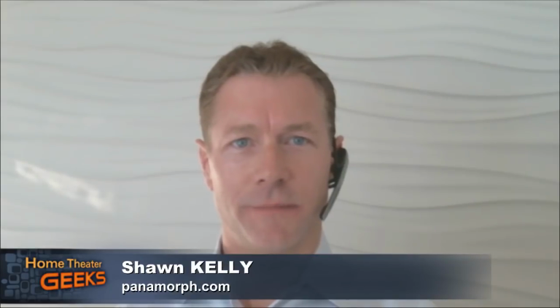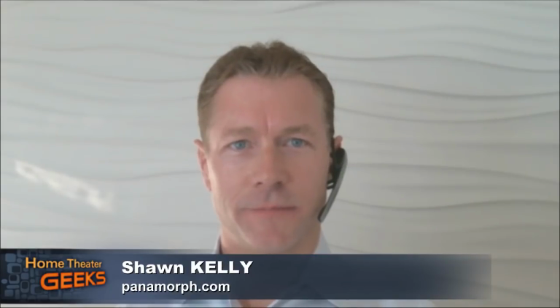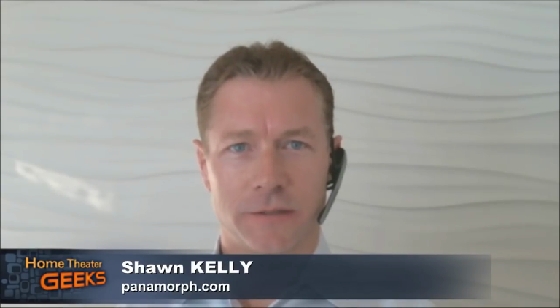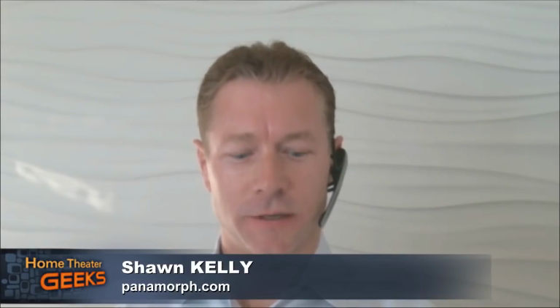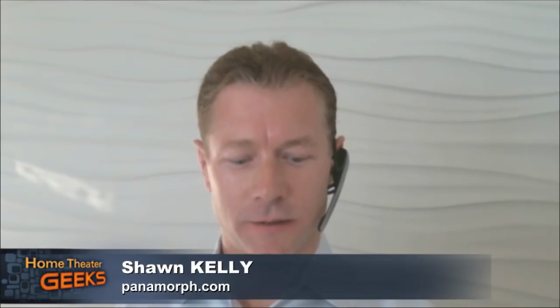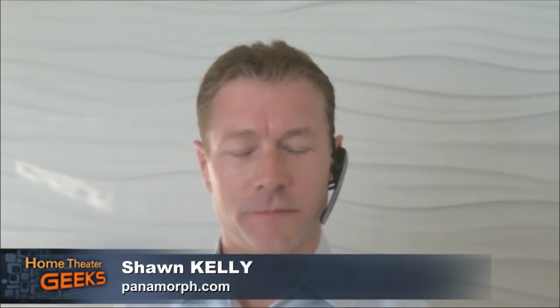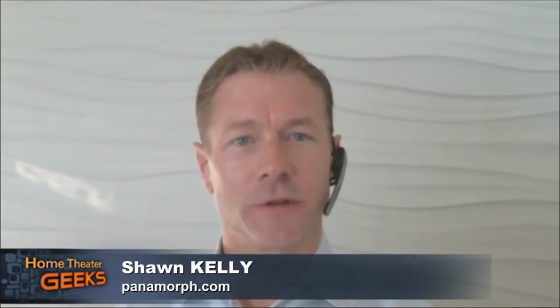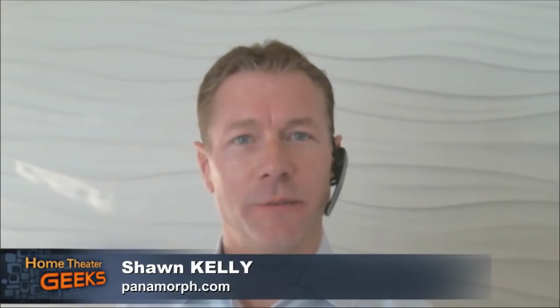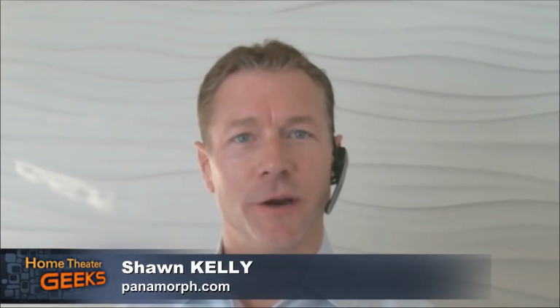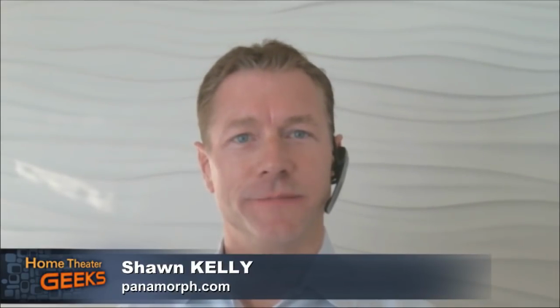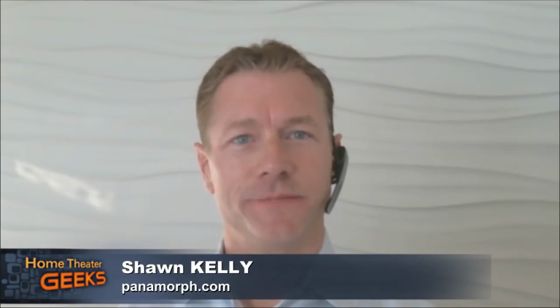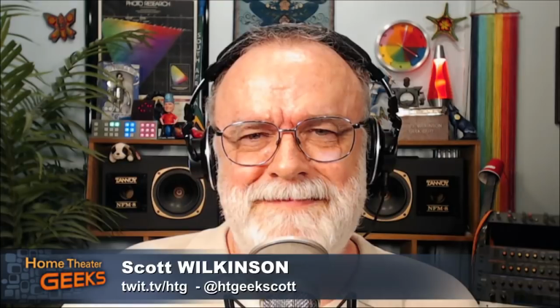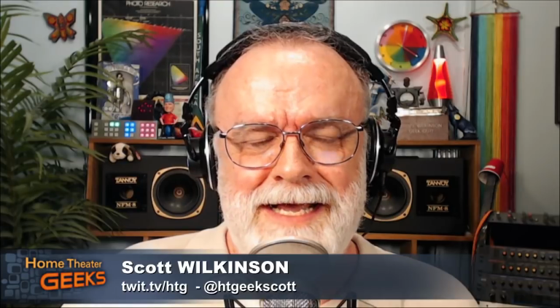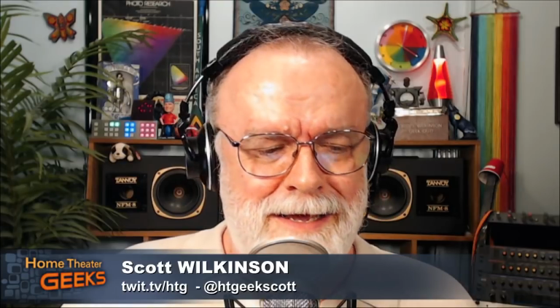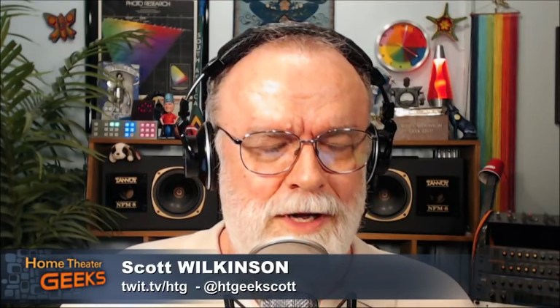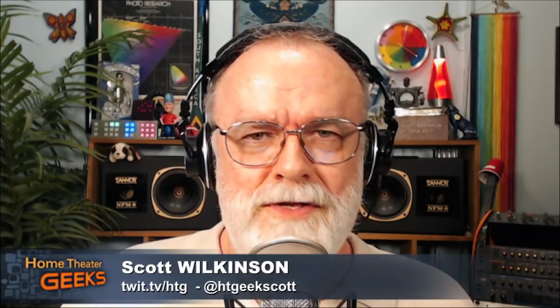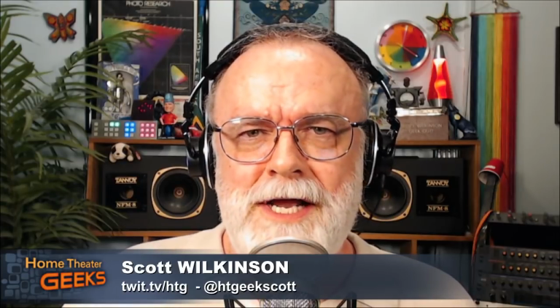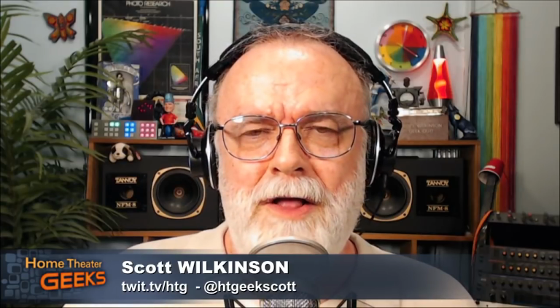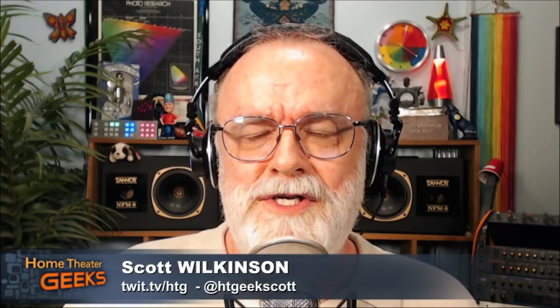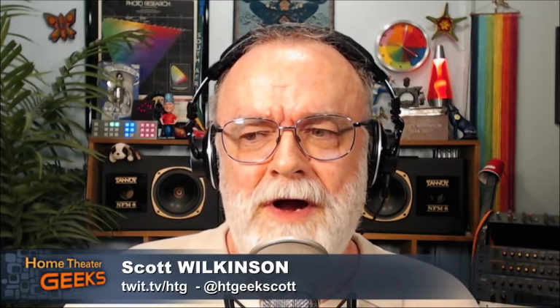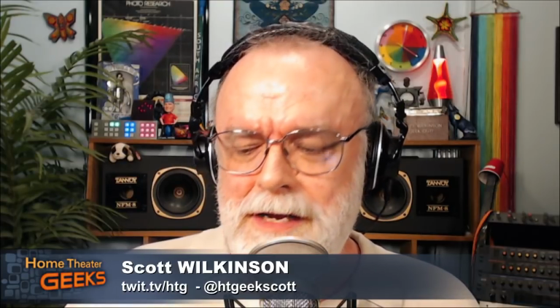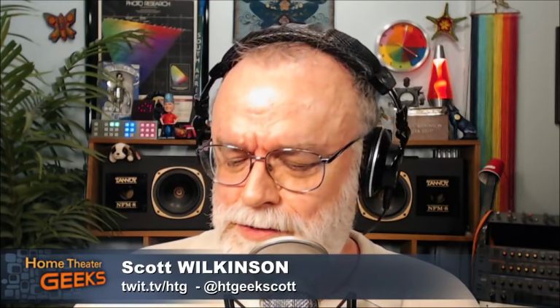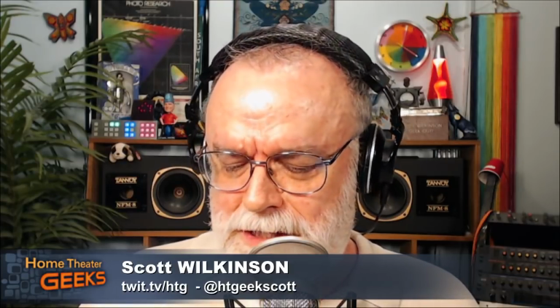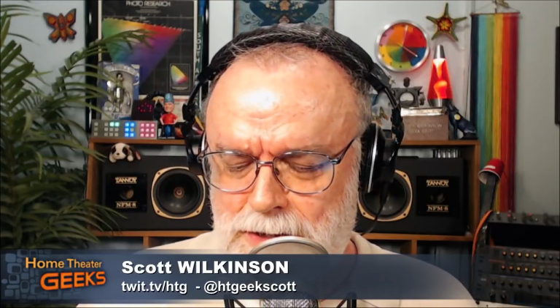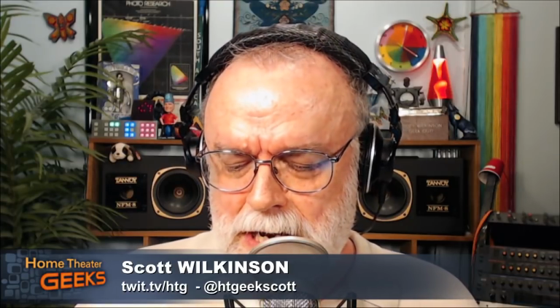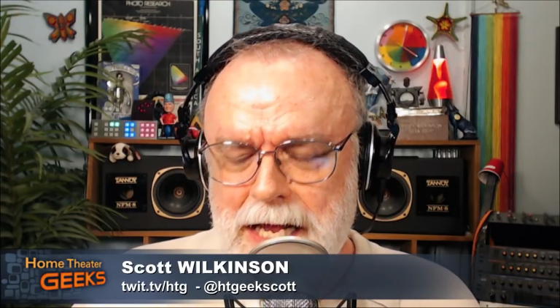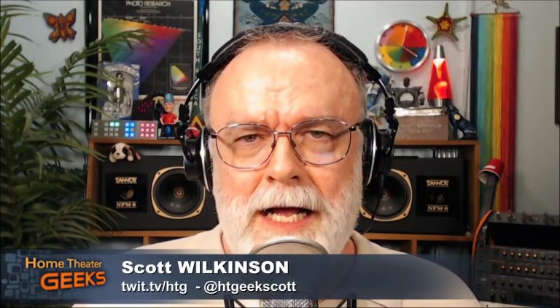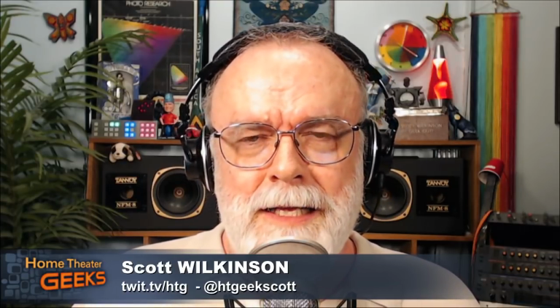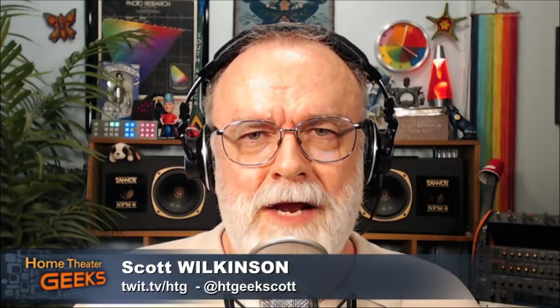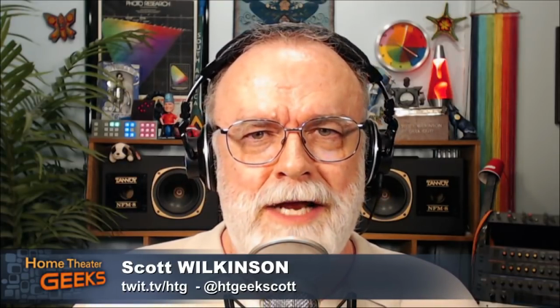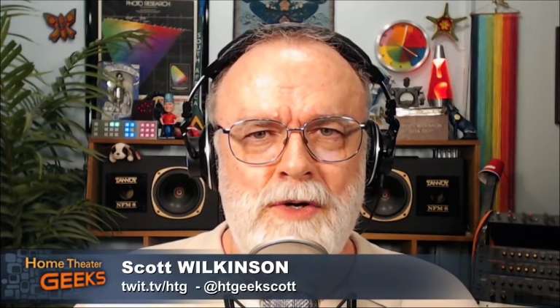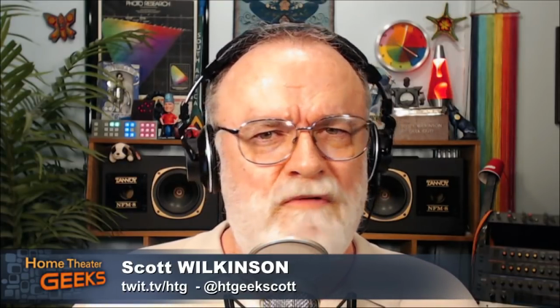Hi Scott, thanks. Glad to be here. This technology is very interesting, so let's get right to it.